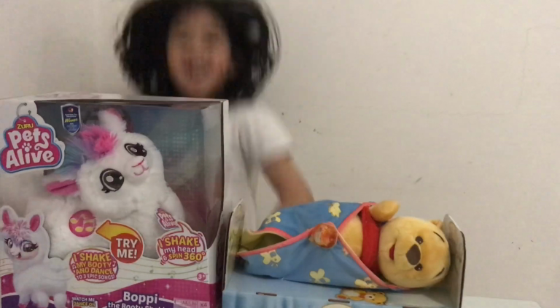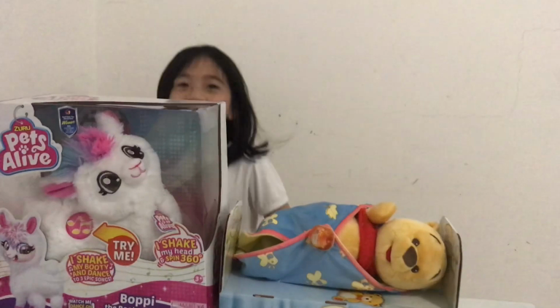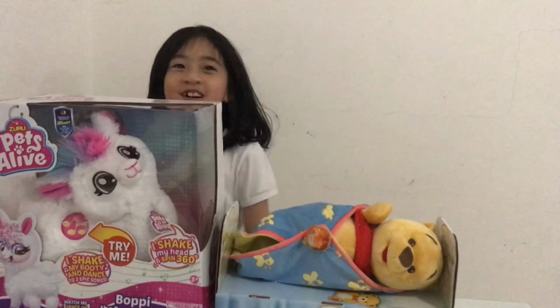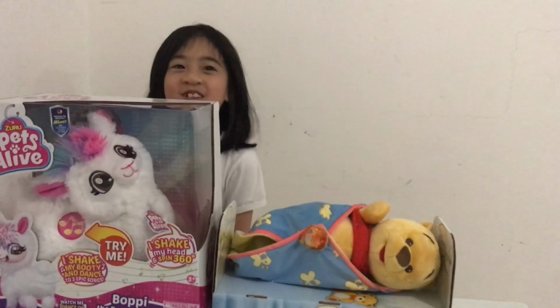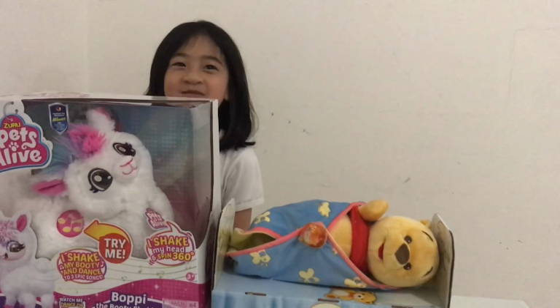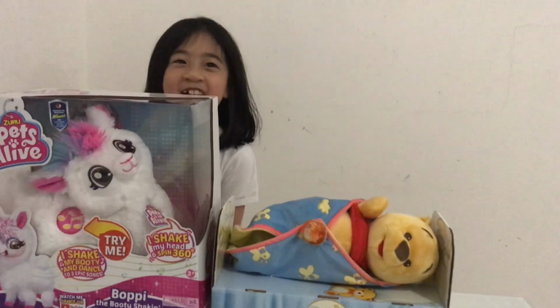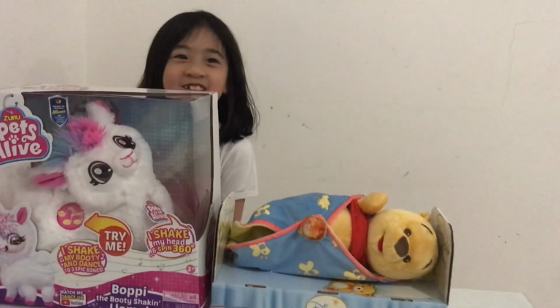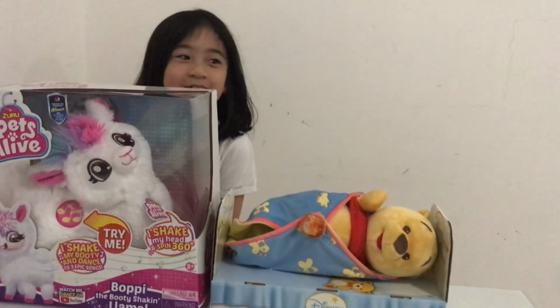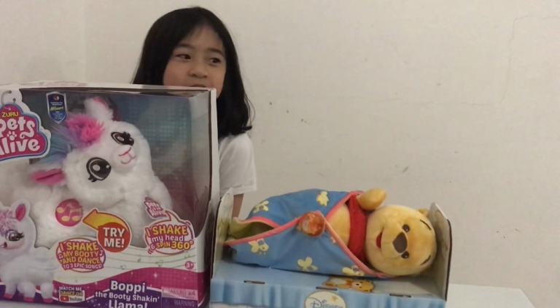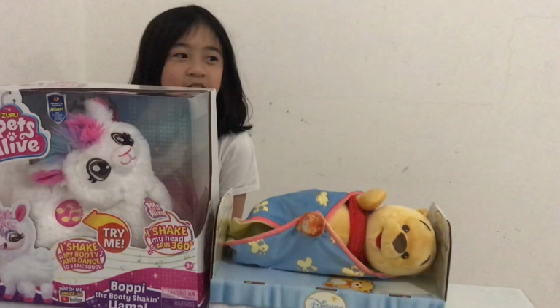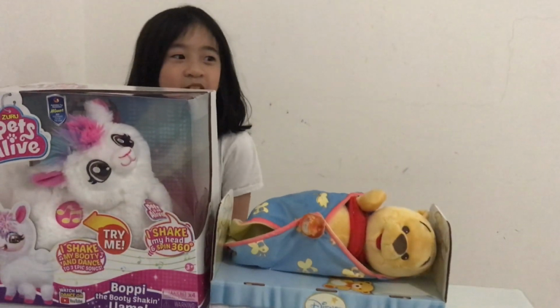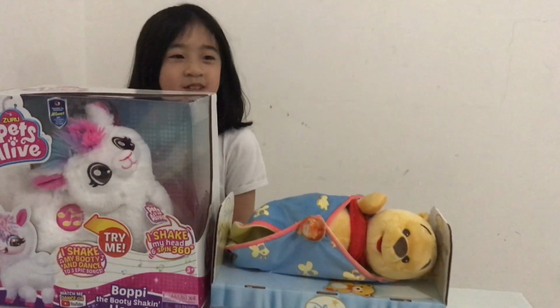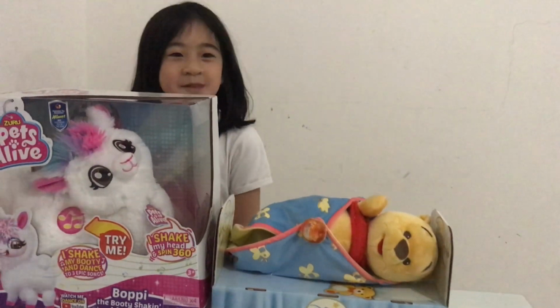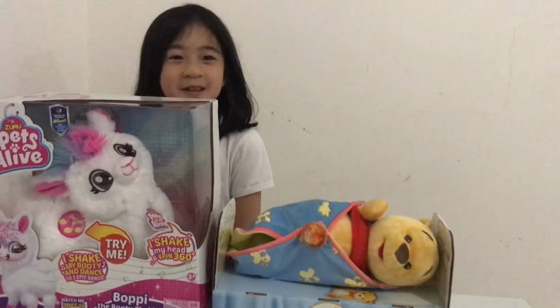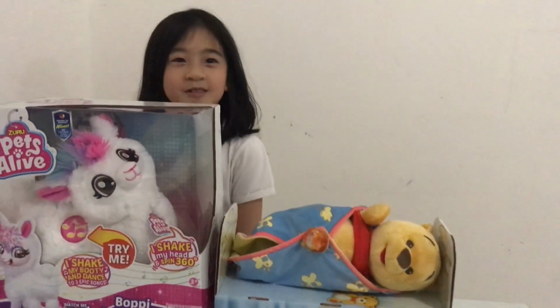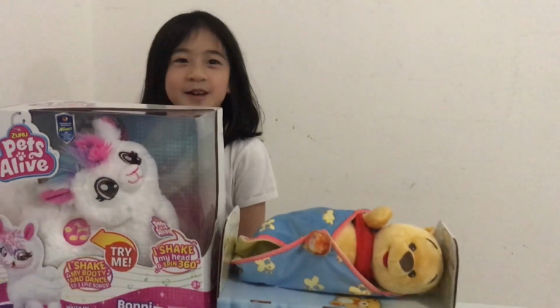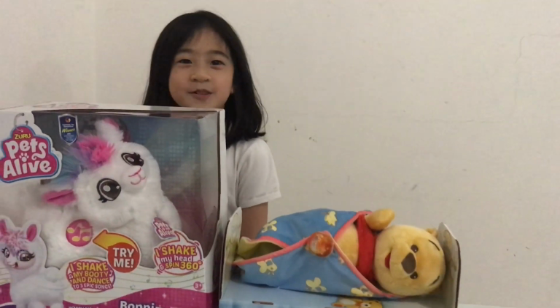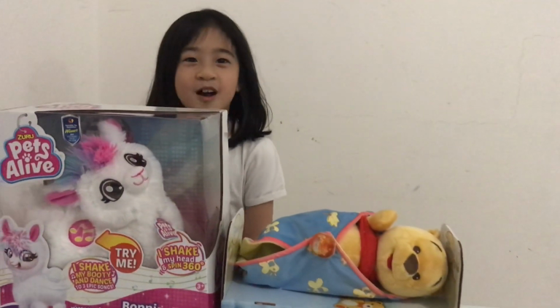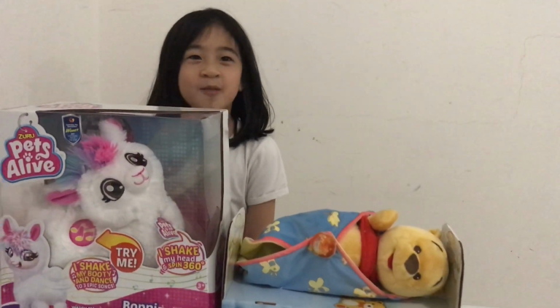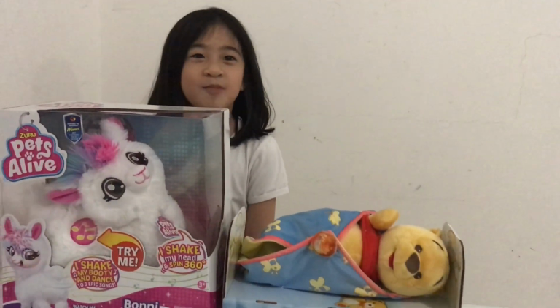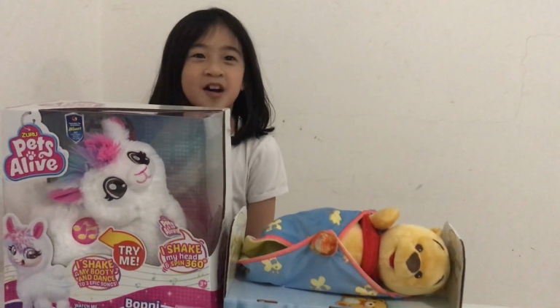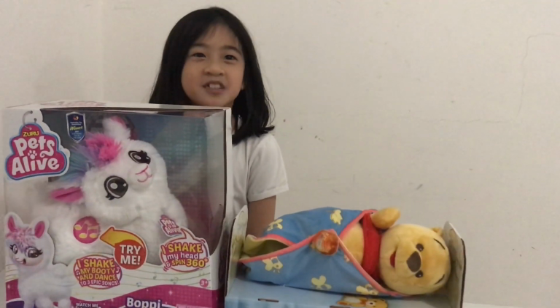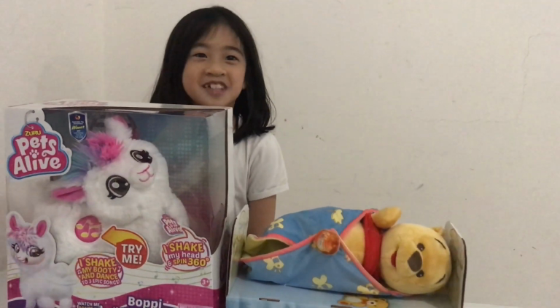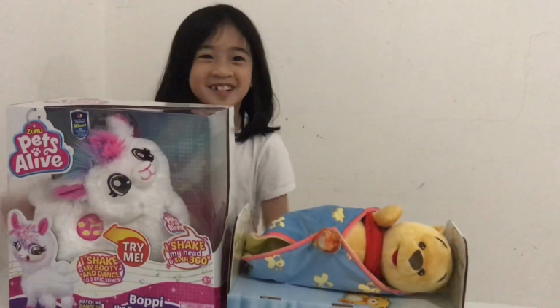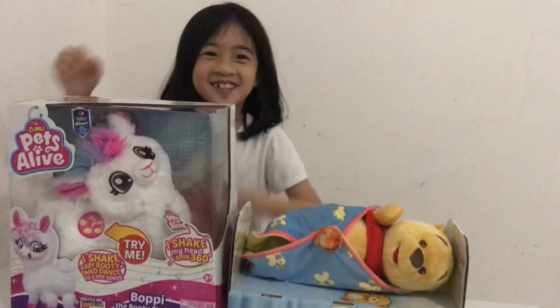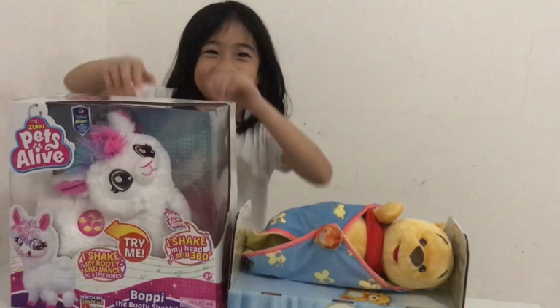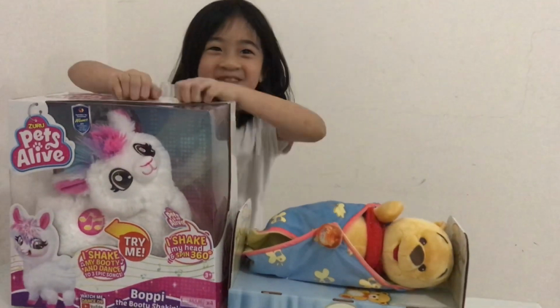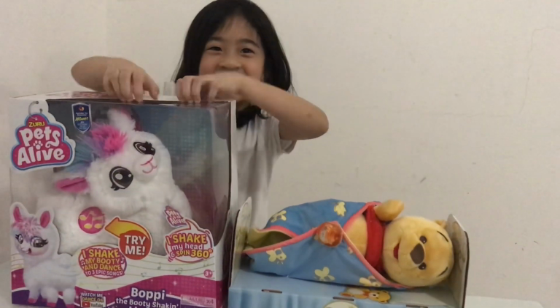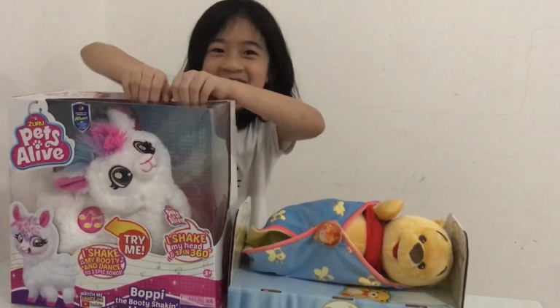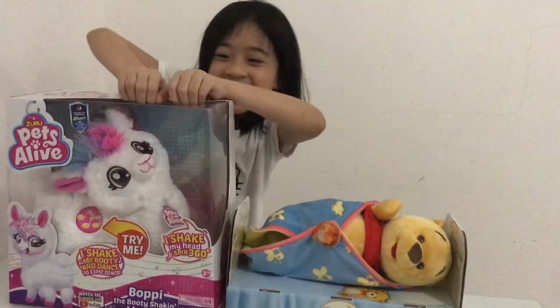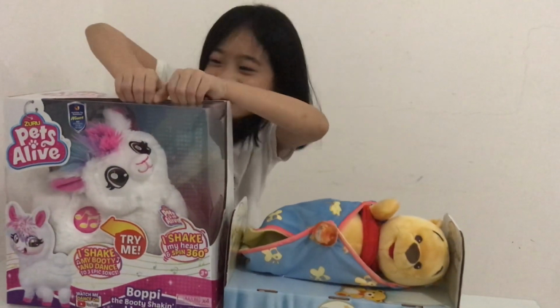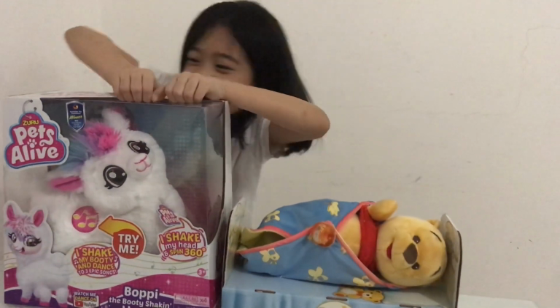Welcome back to our show. Today I'm going to do unboxing. Let's go.